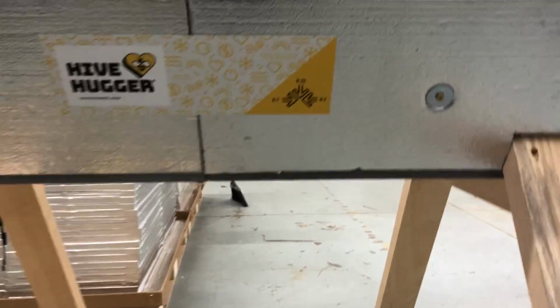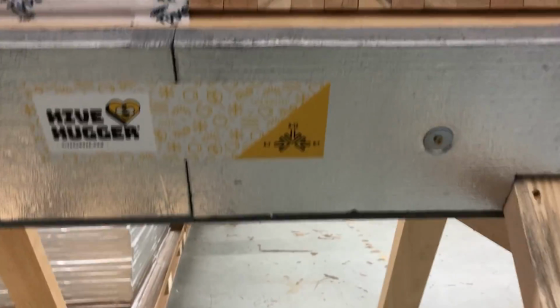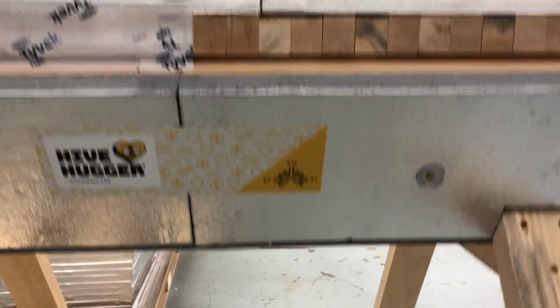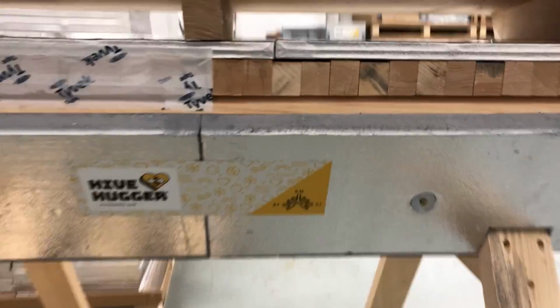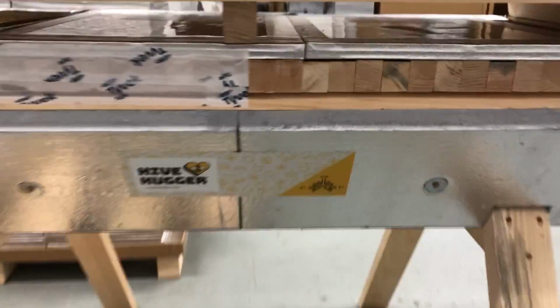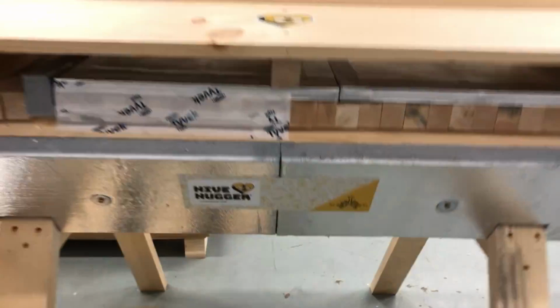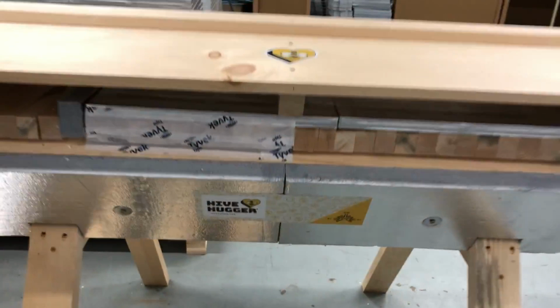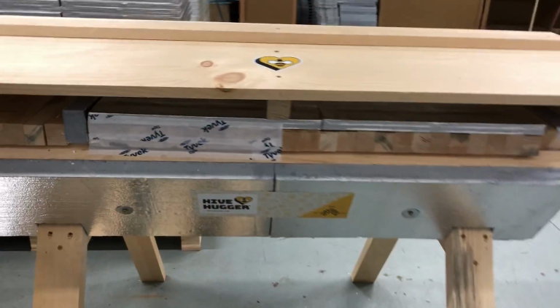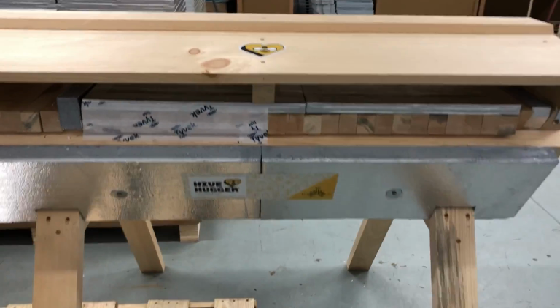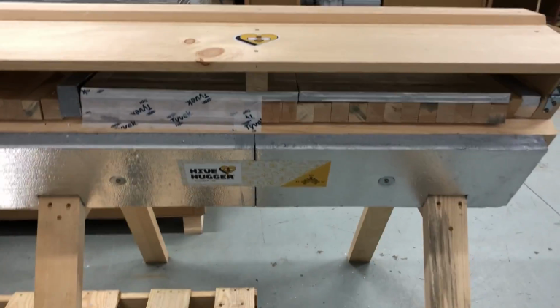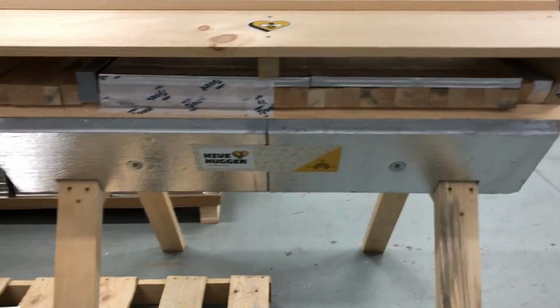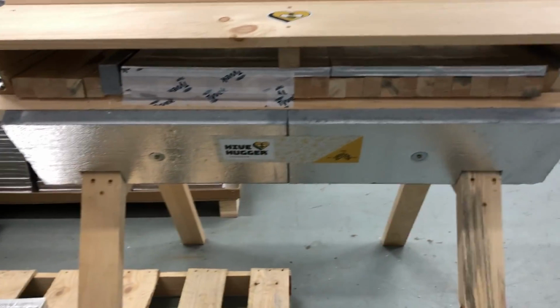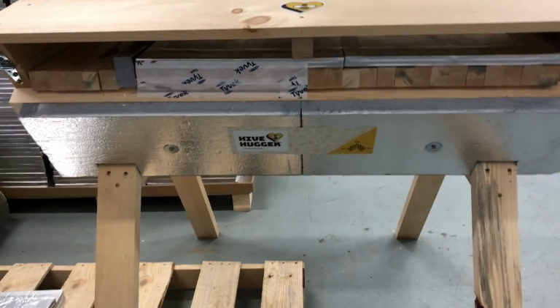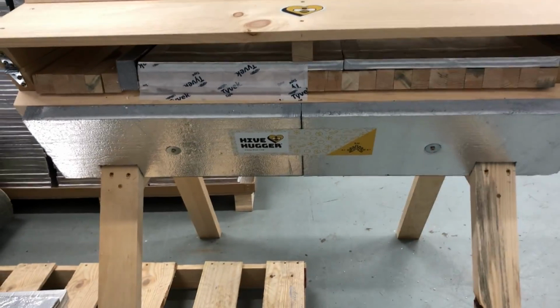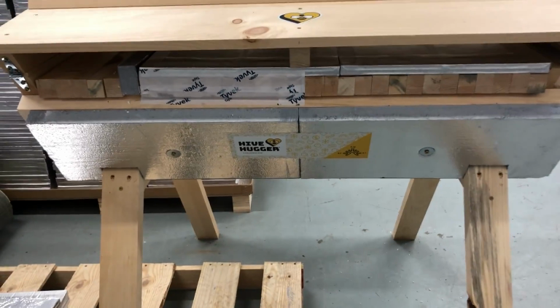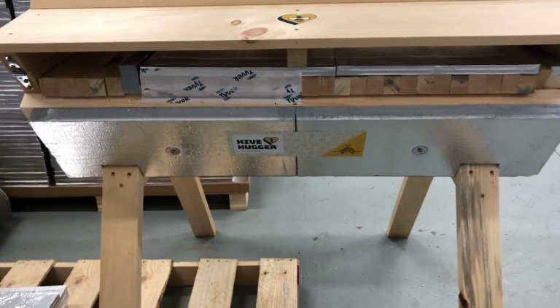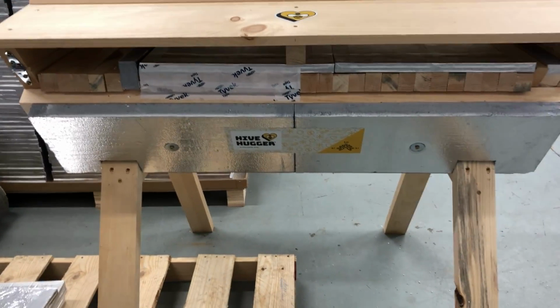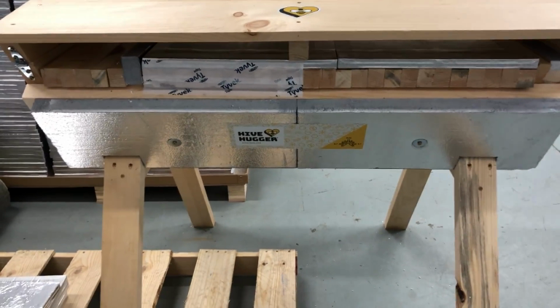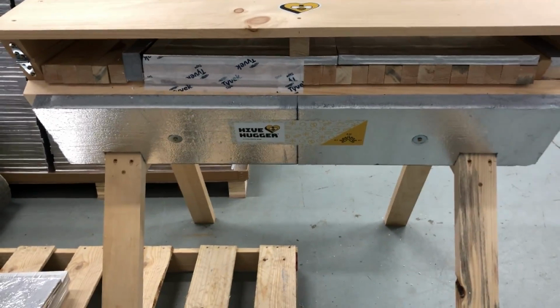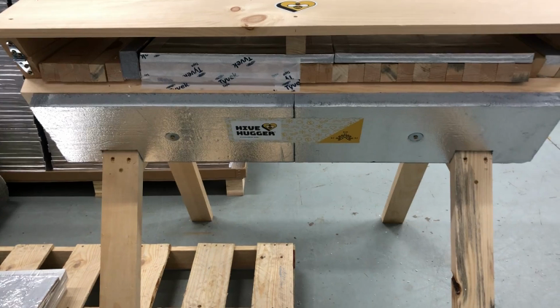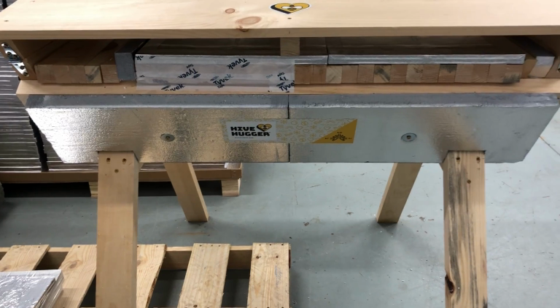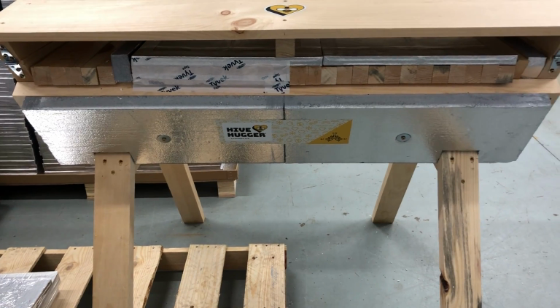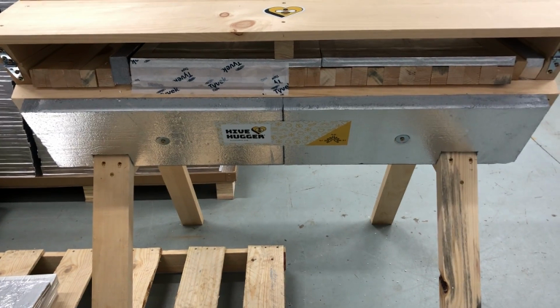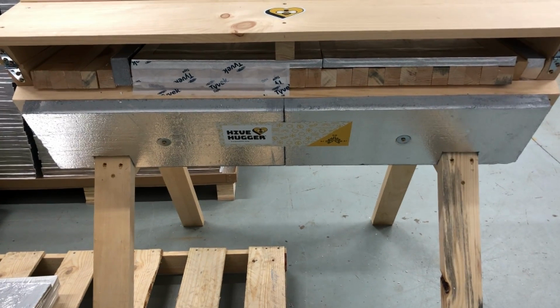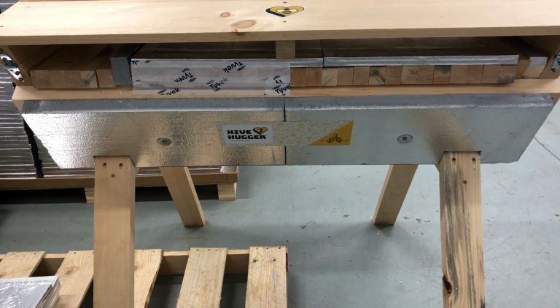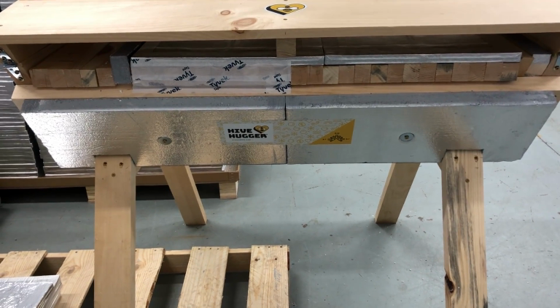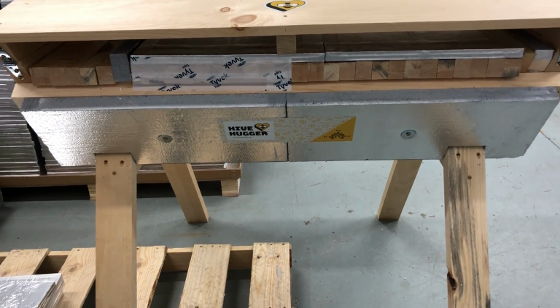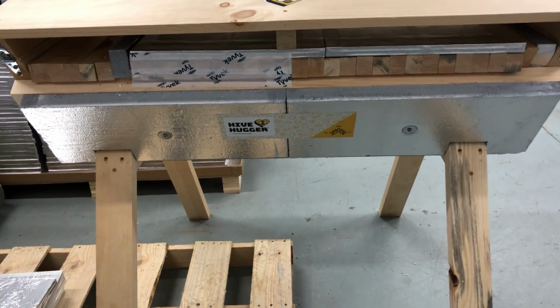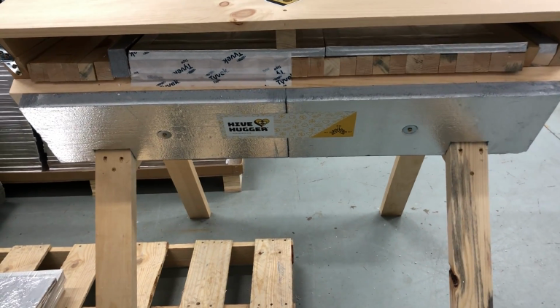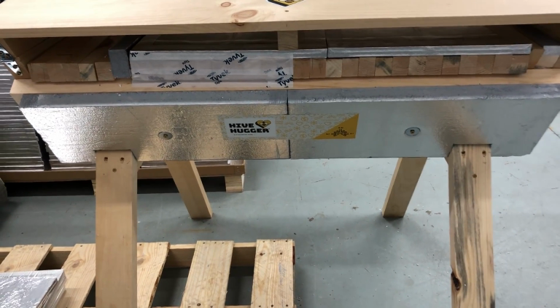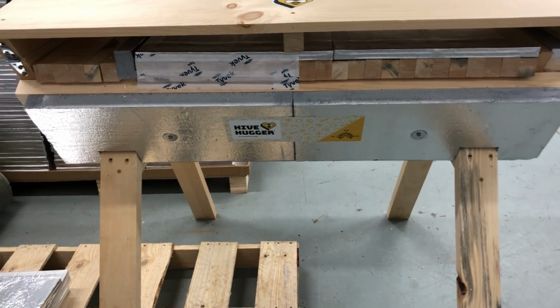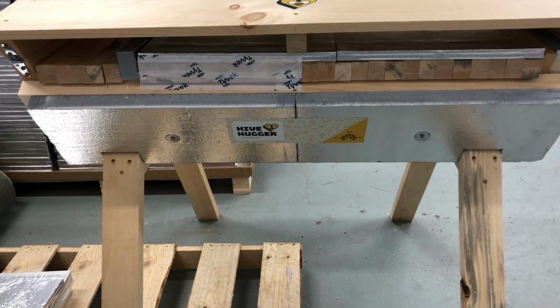This is the first go at creating an insulation system for the top bar hive. Let me know what you think — we're super open to feedback.